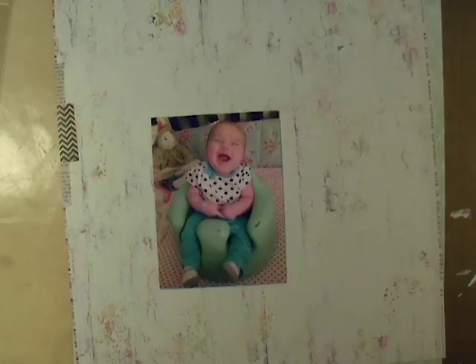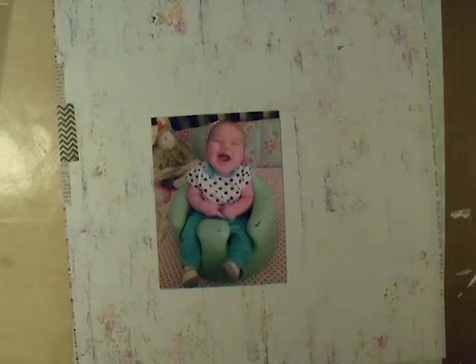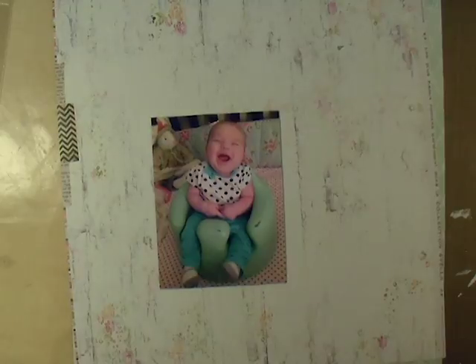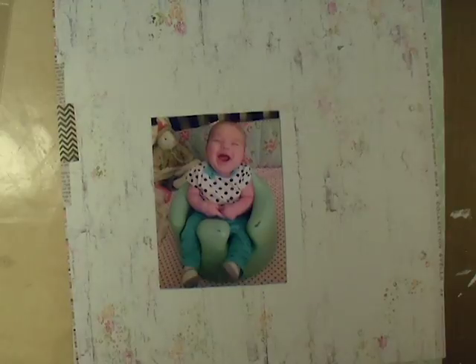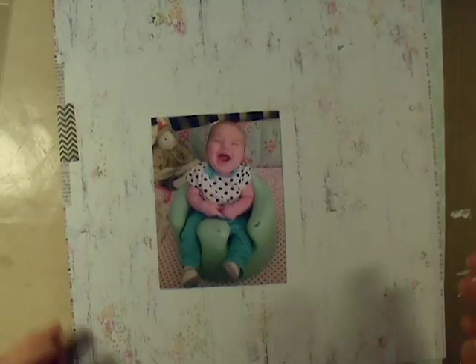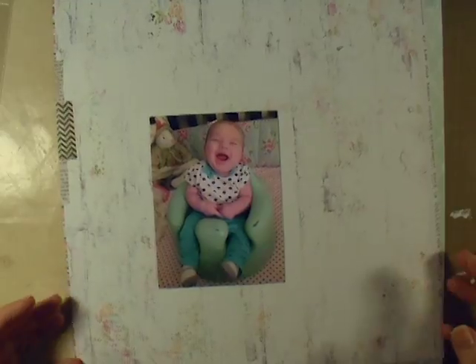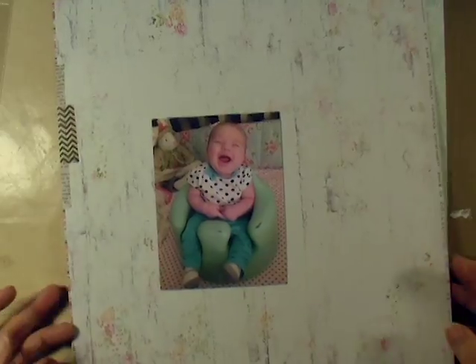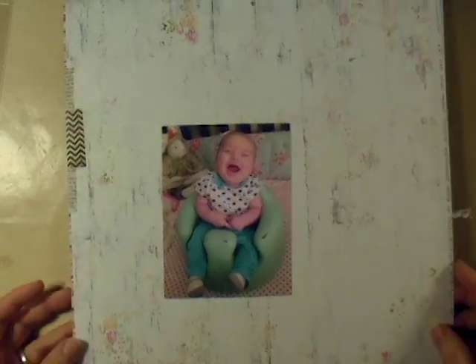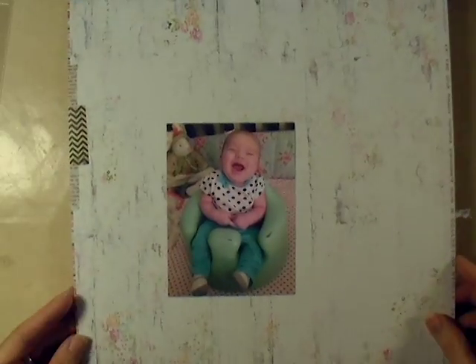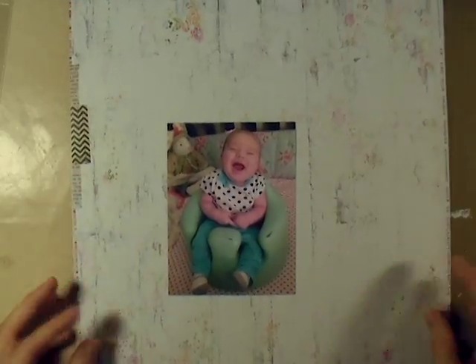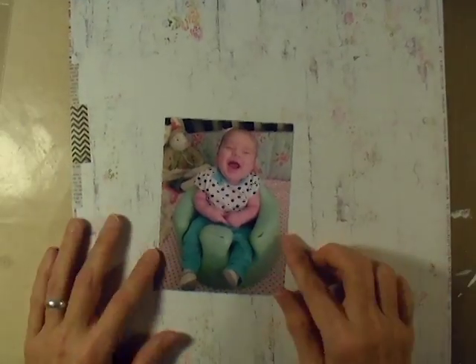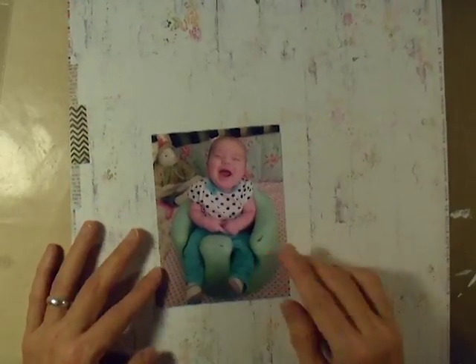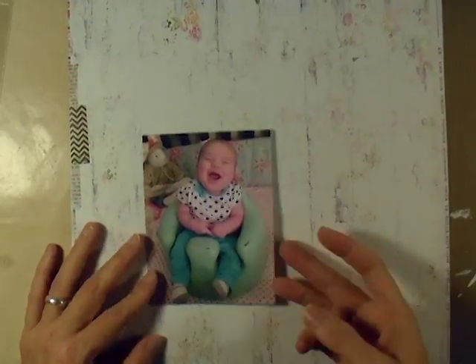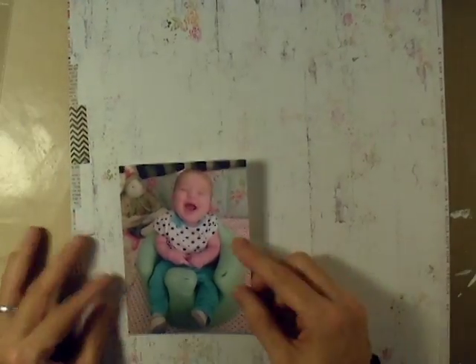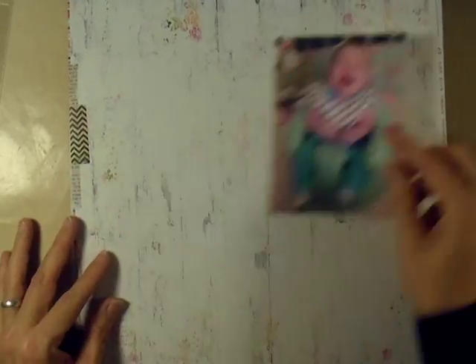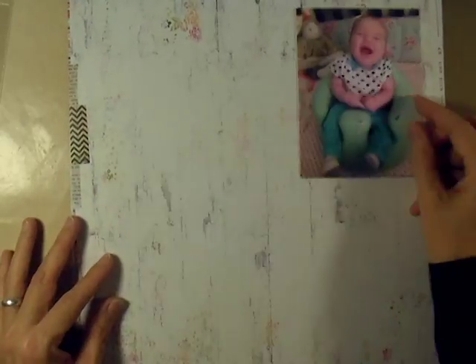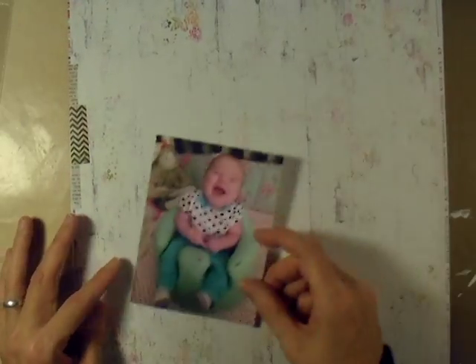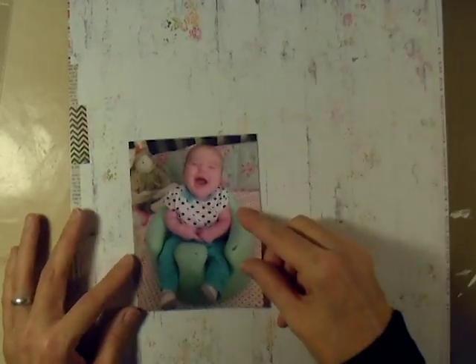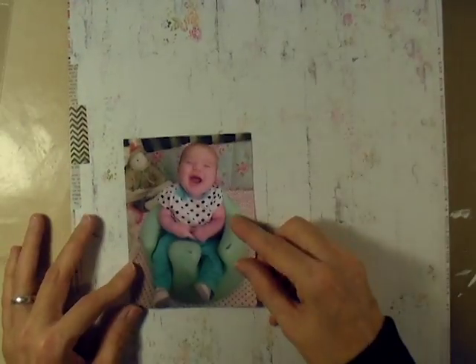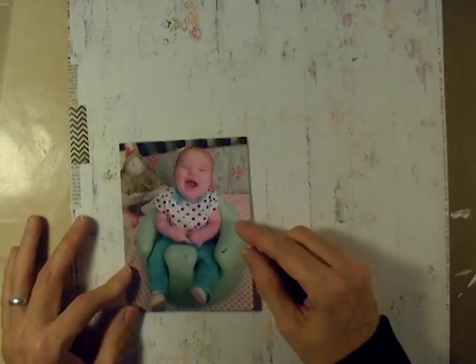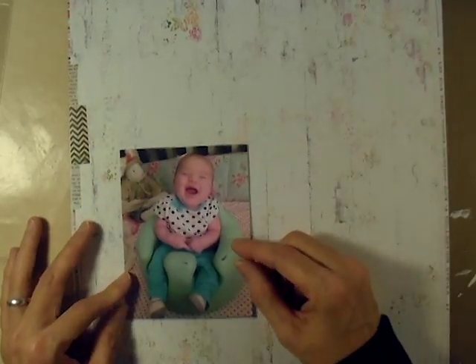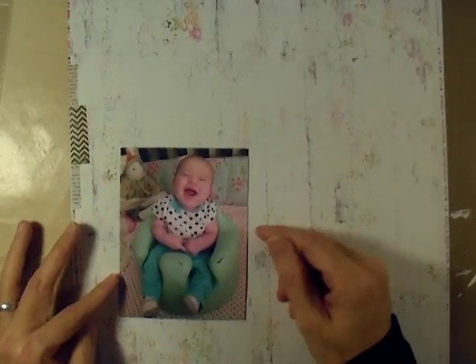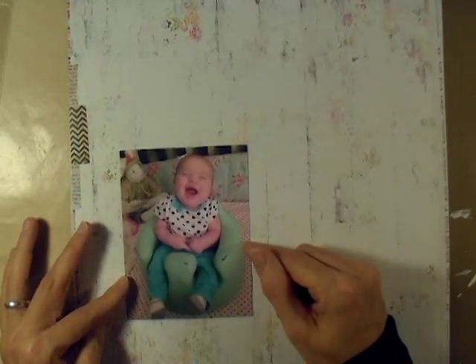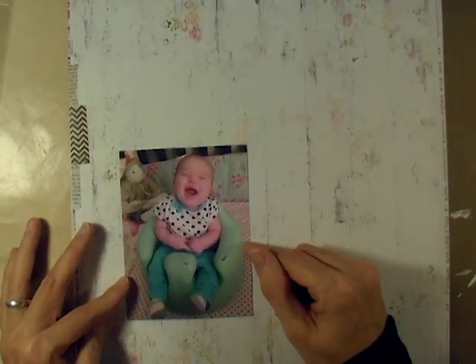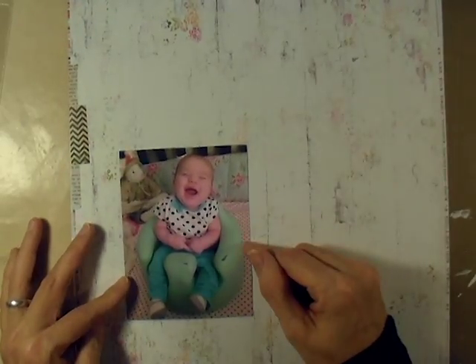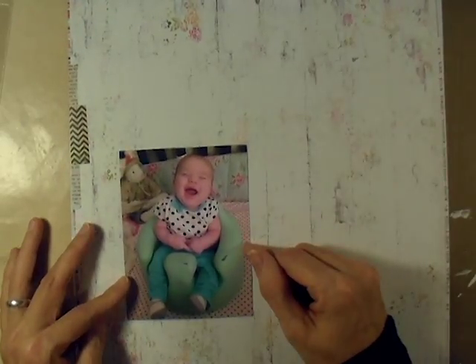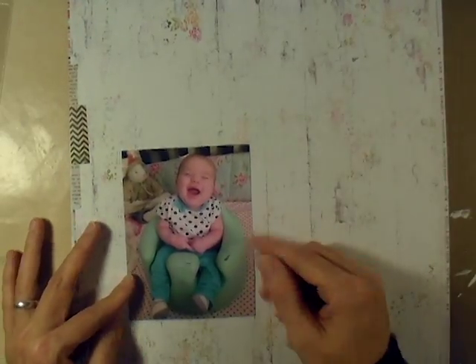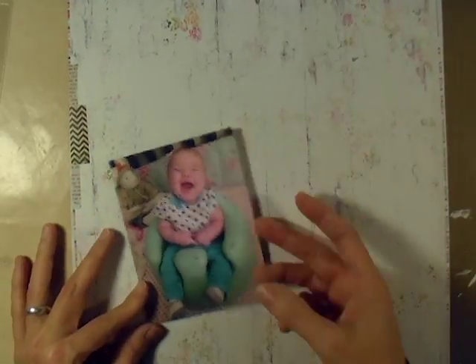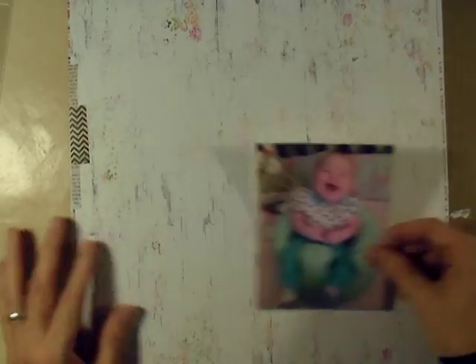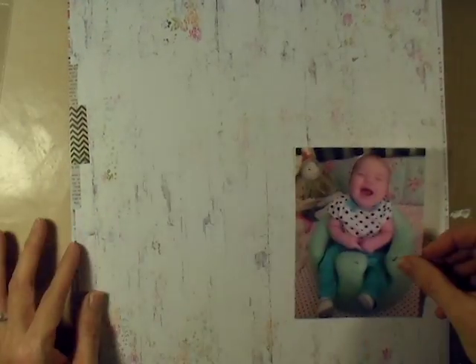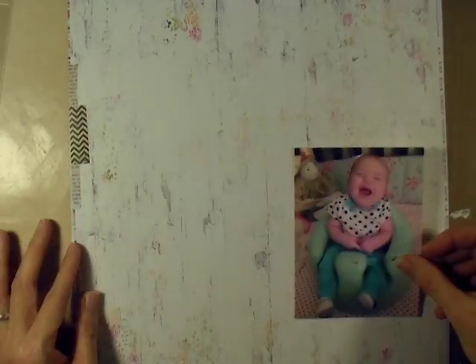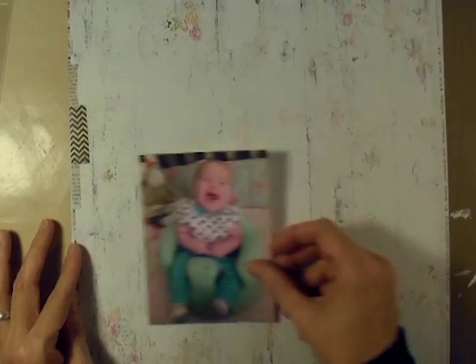Hey everybody, it's Angela, Molson352, and I'm back with another process video.